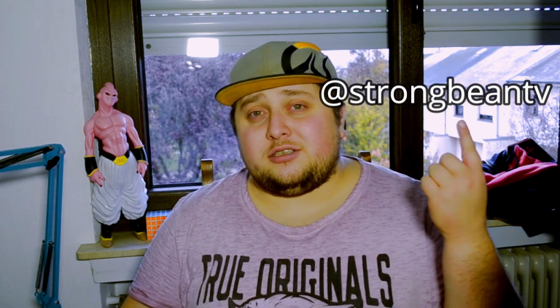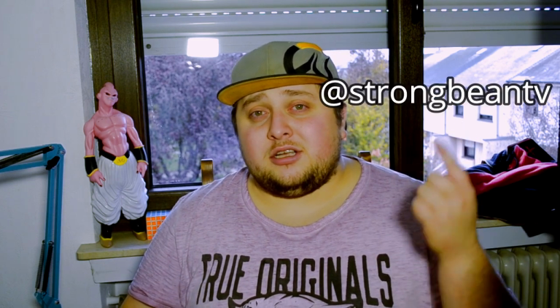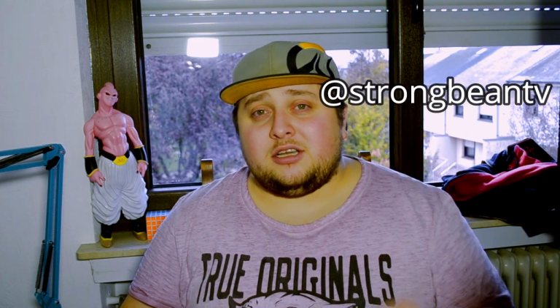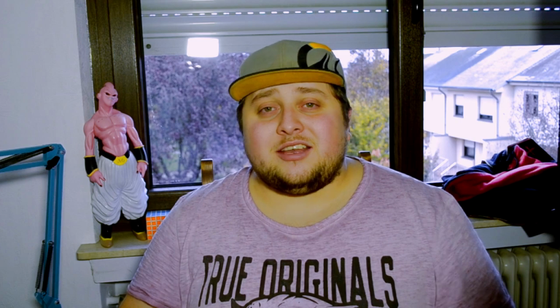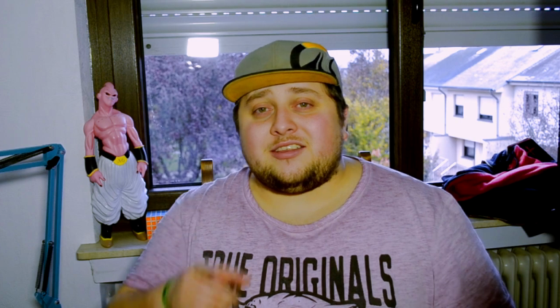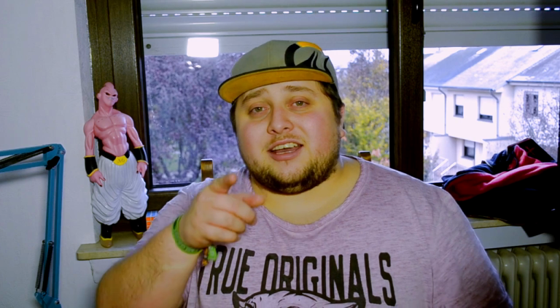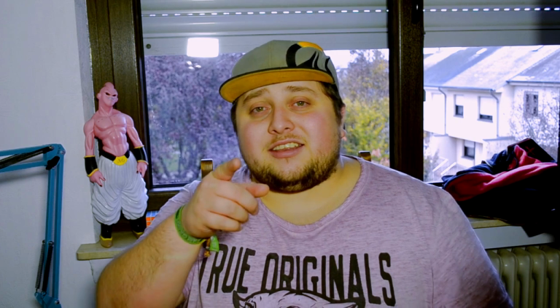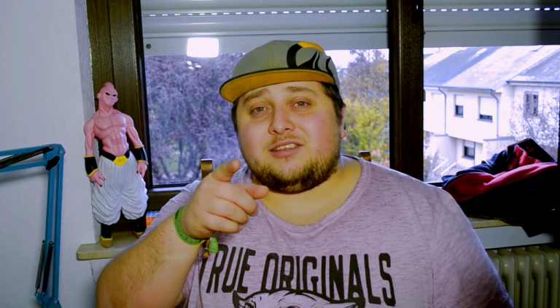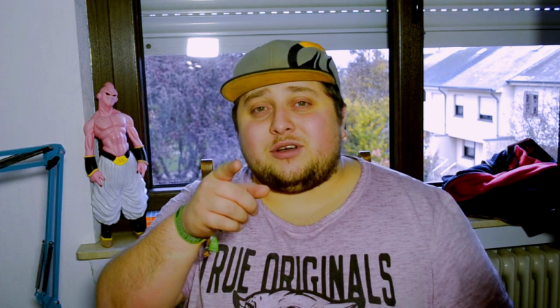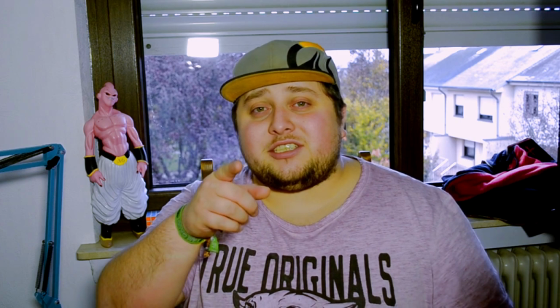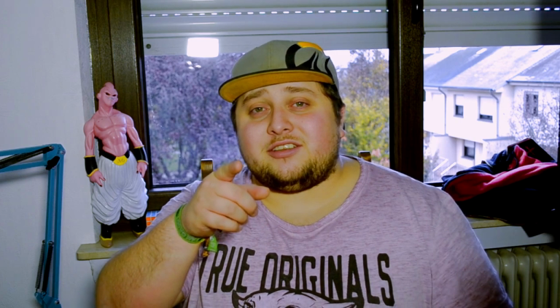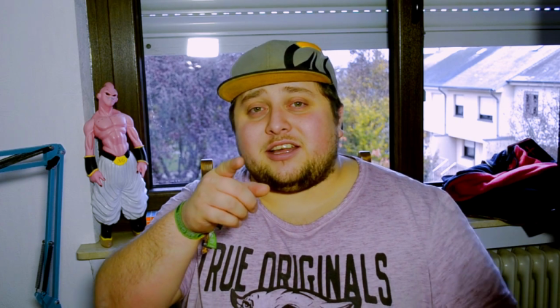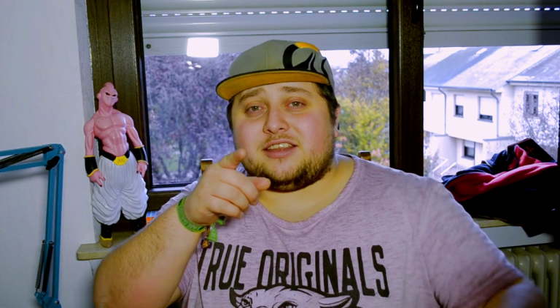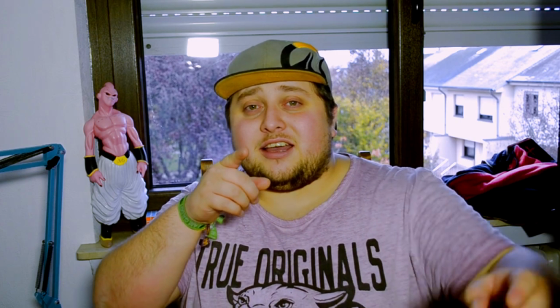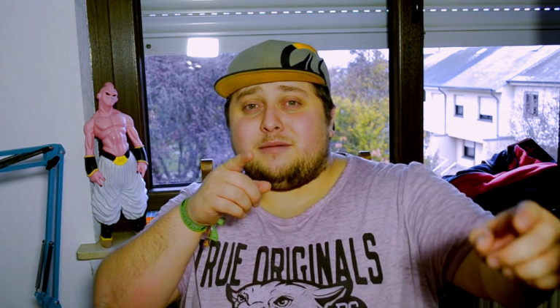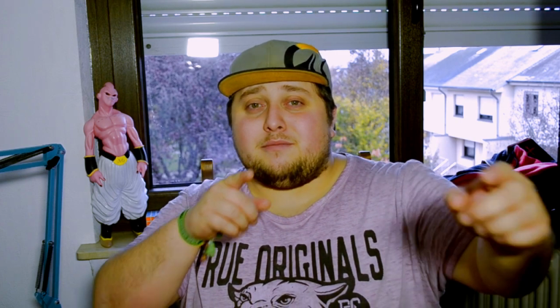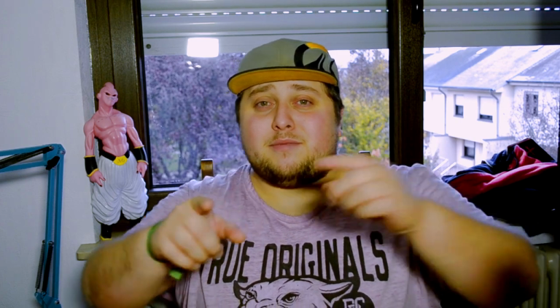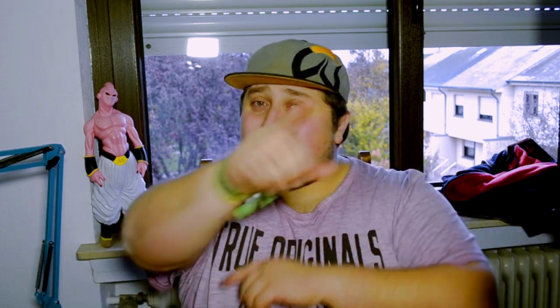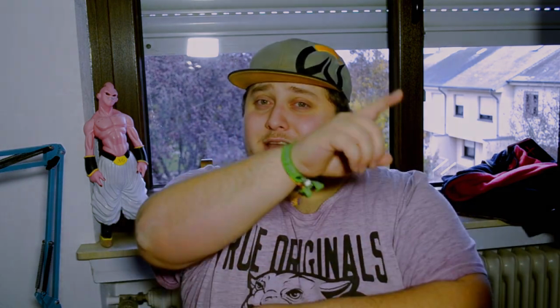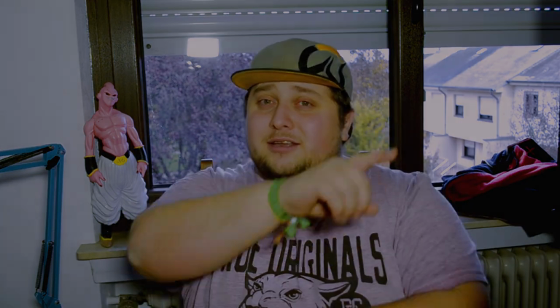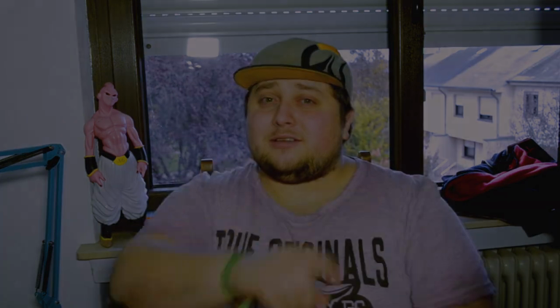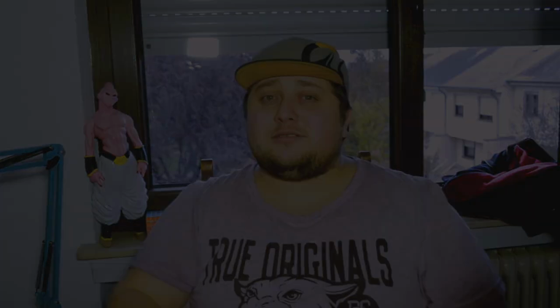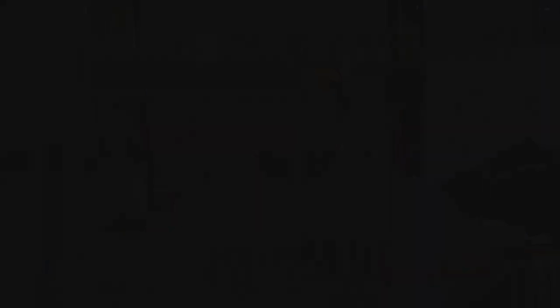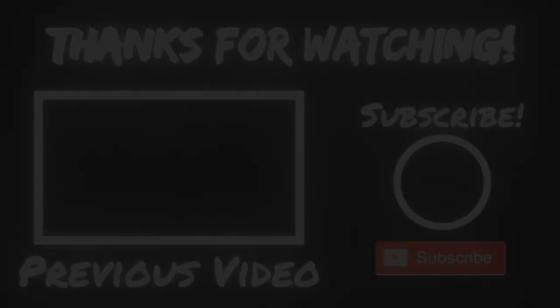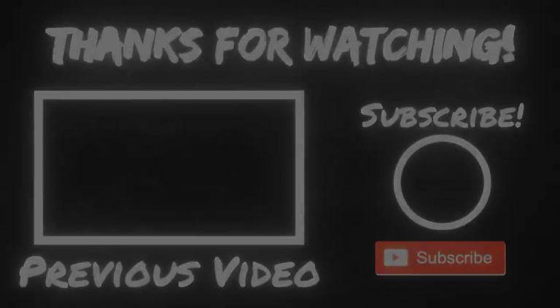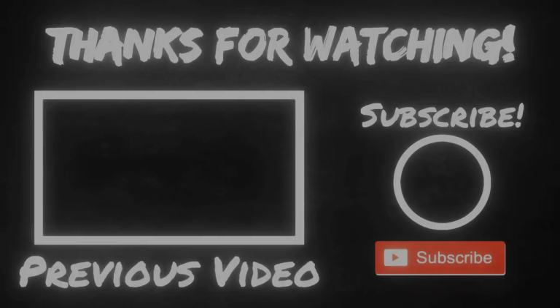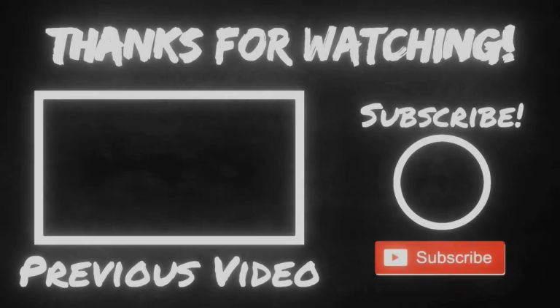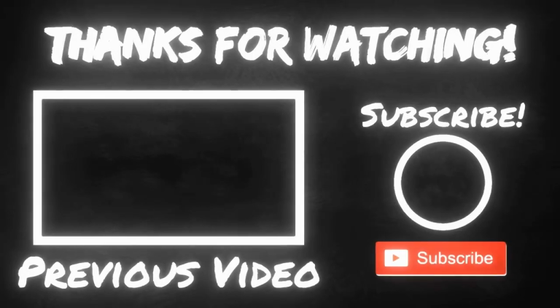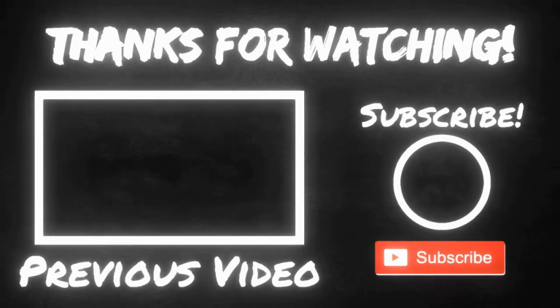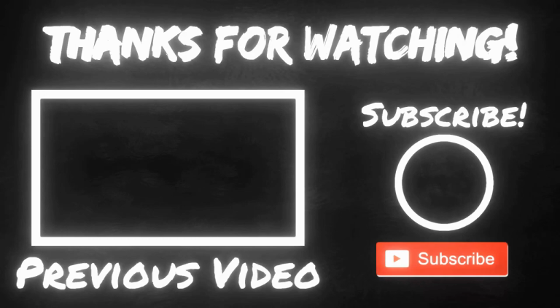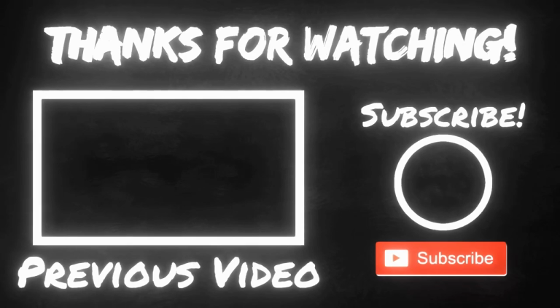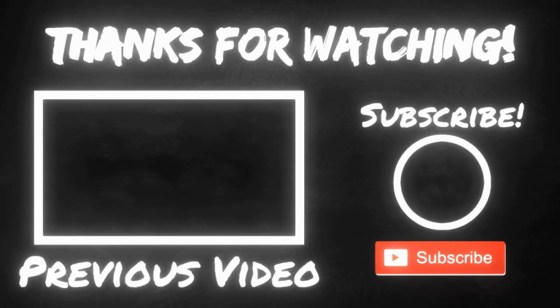Thanks for watching guys, see you next time — bye bye!